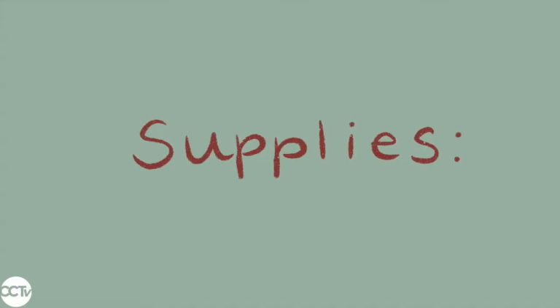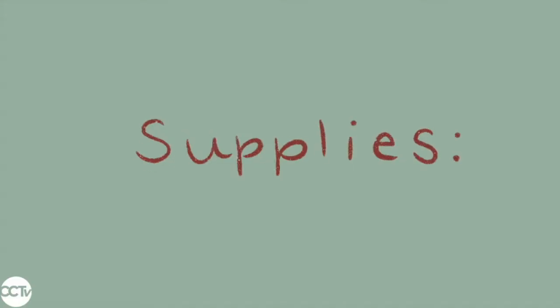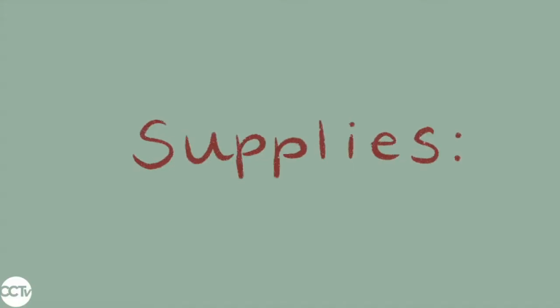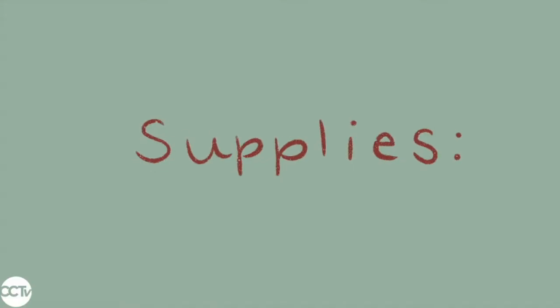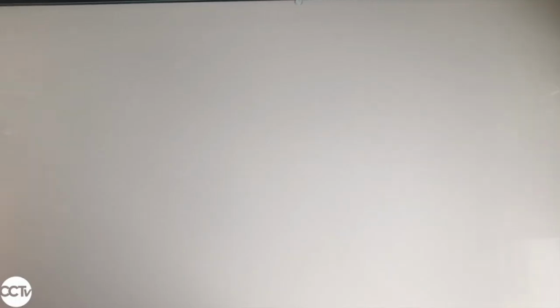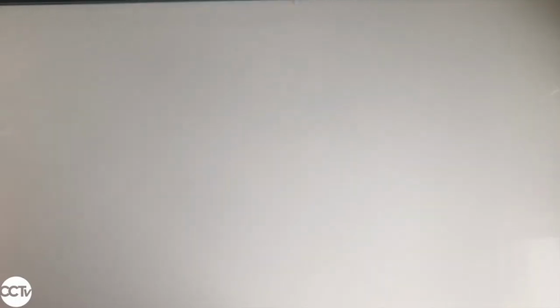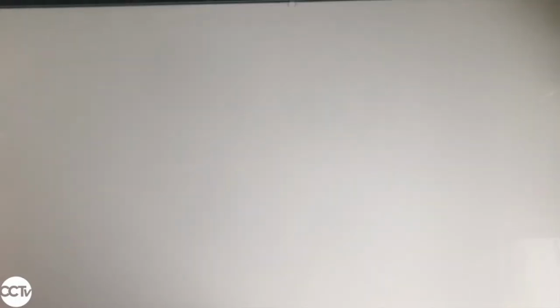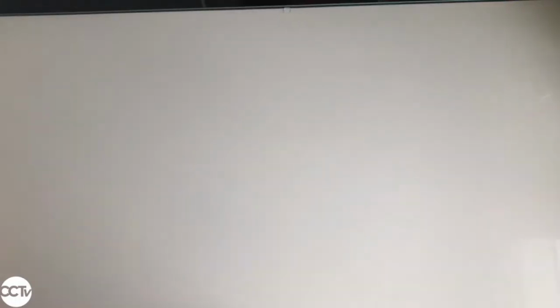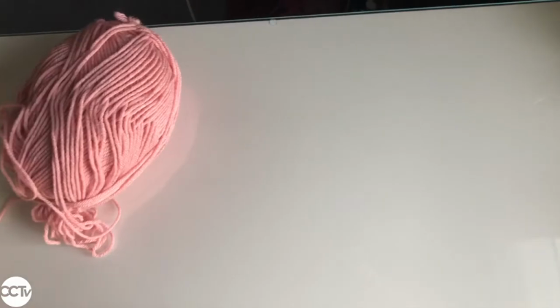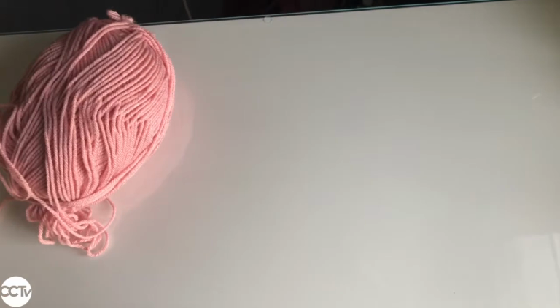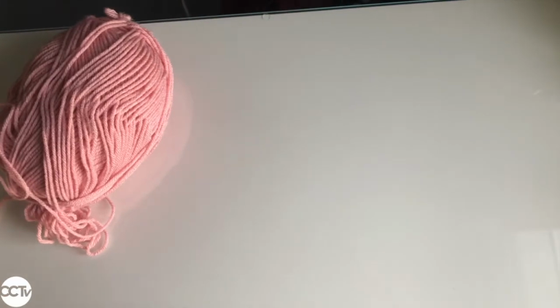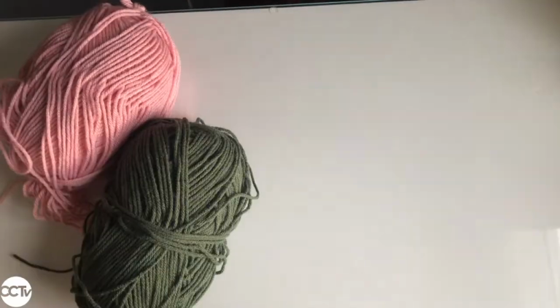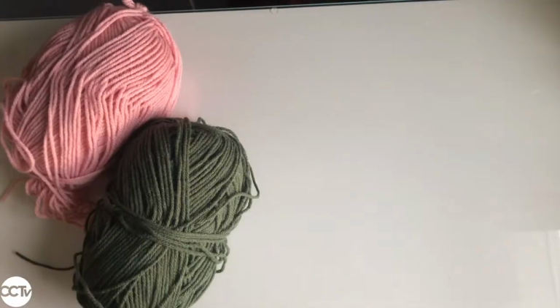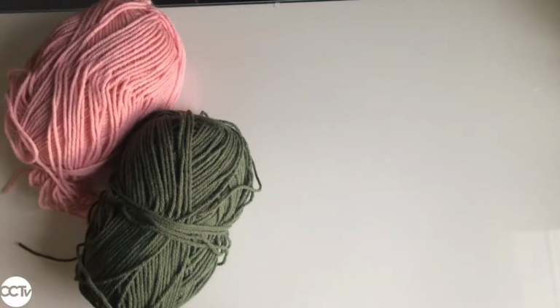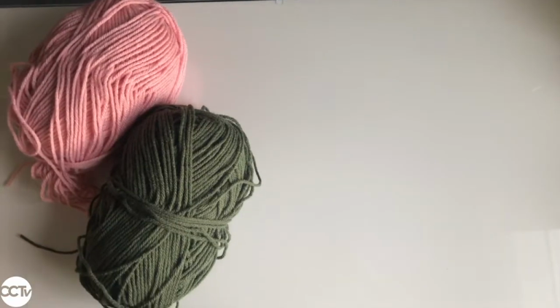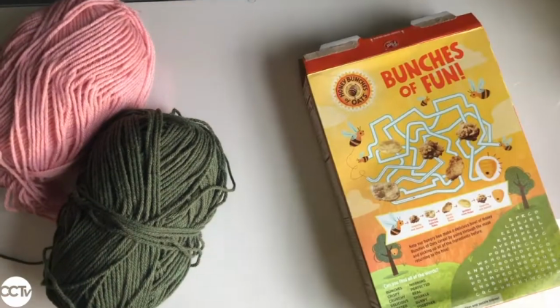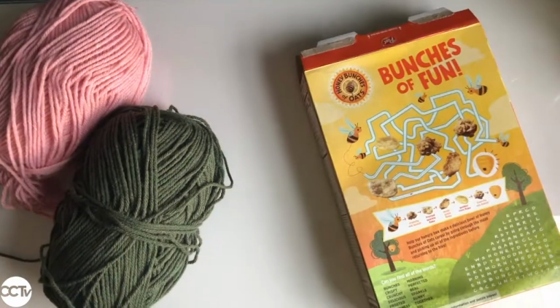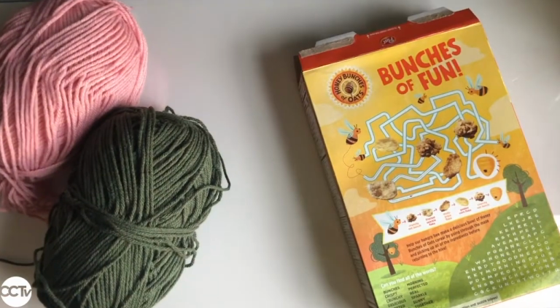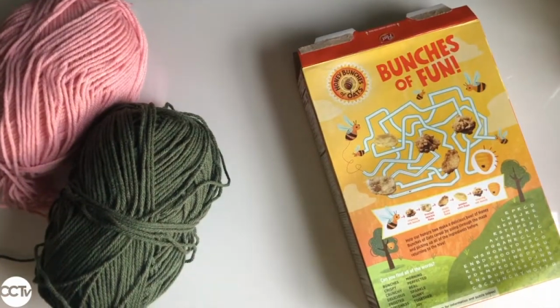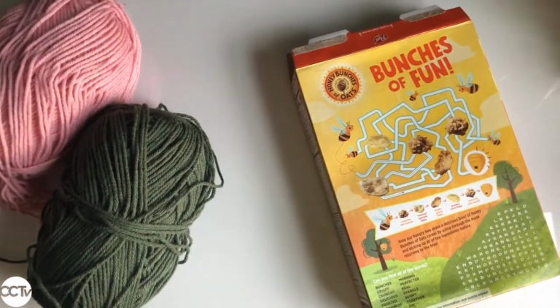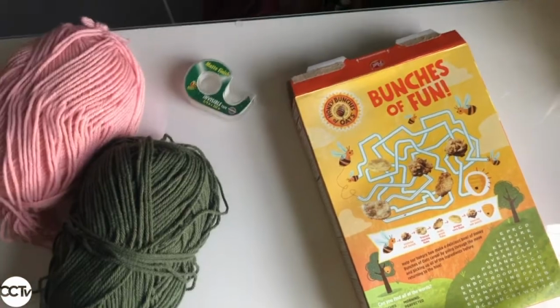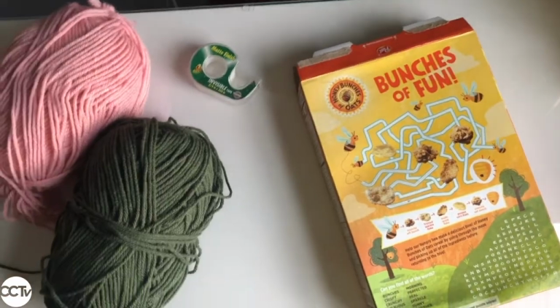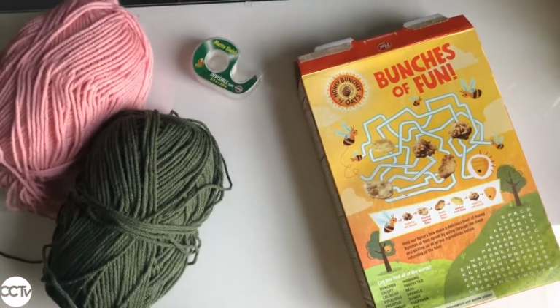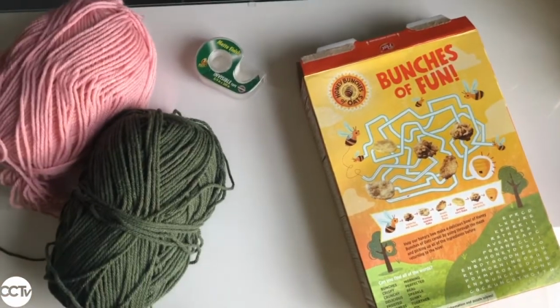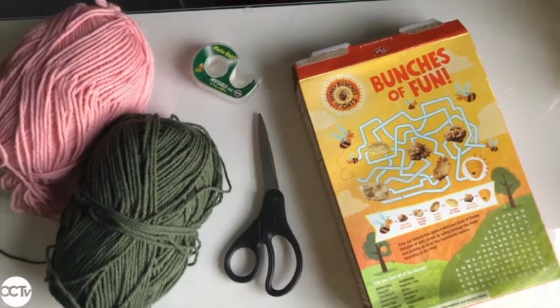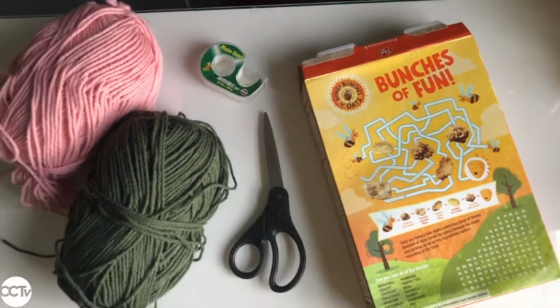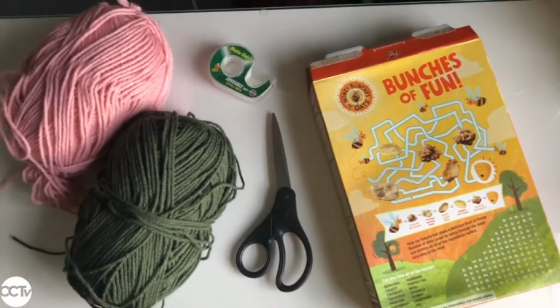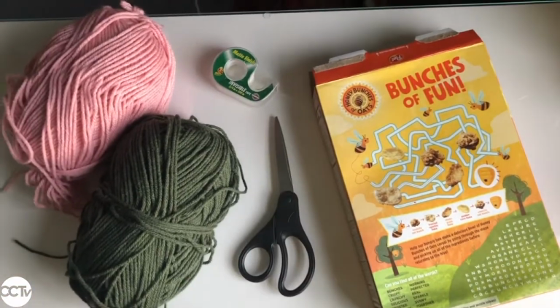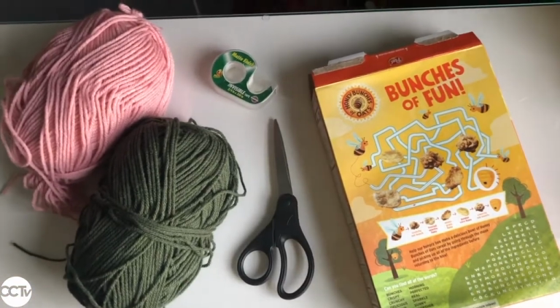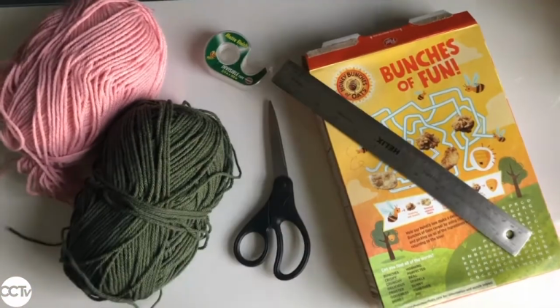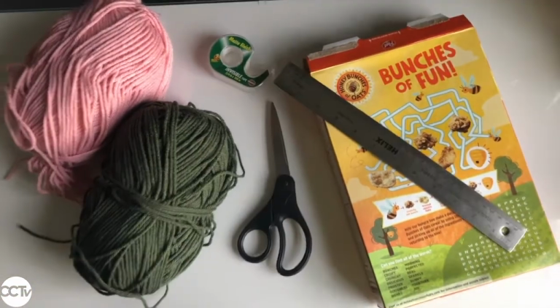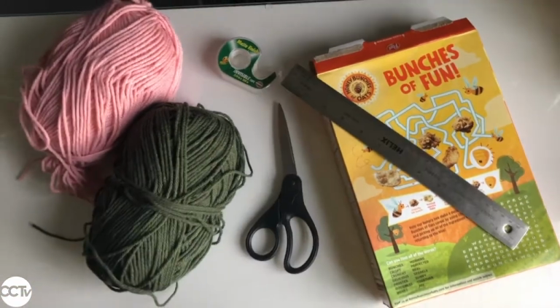To get started with our supplies, we'll need at least two different colors of yarn, a cereal box, tape, scissors, and a ruler.